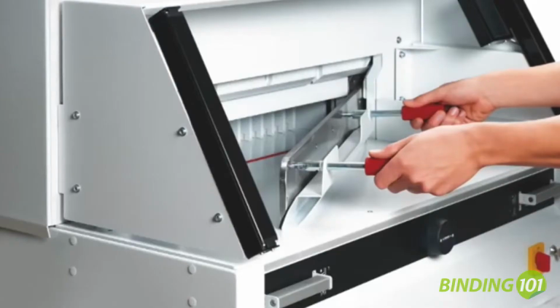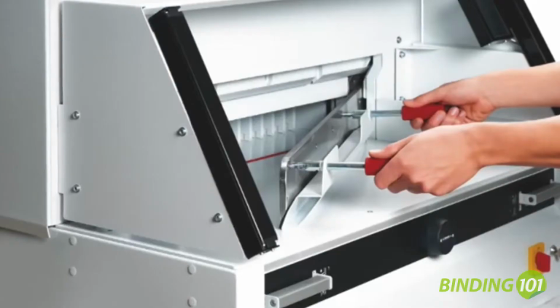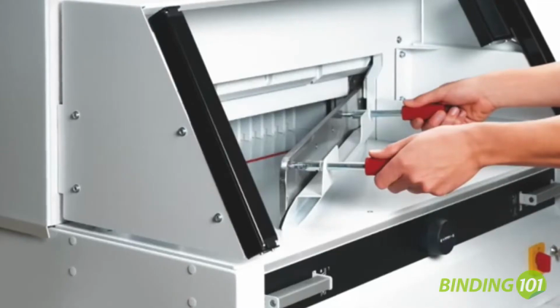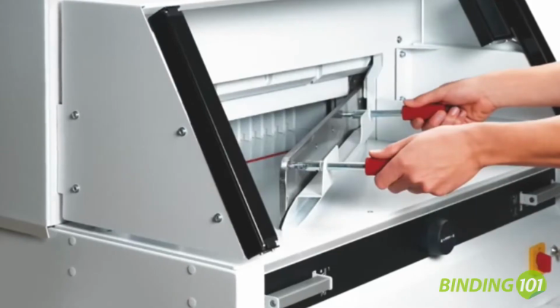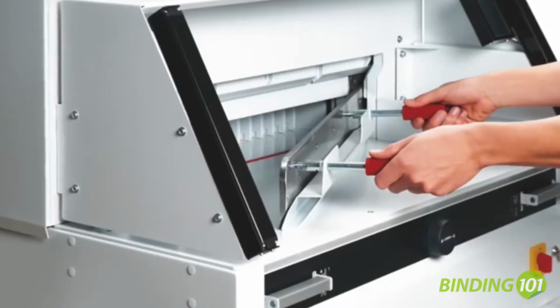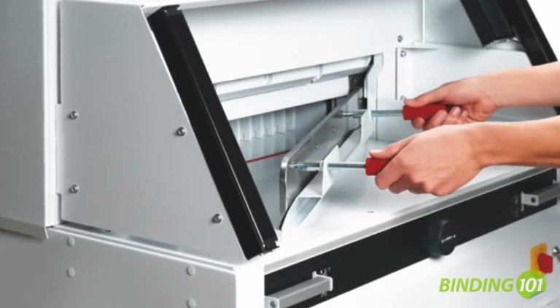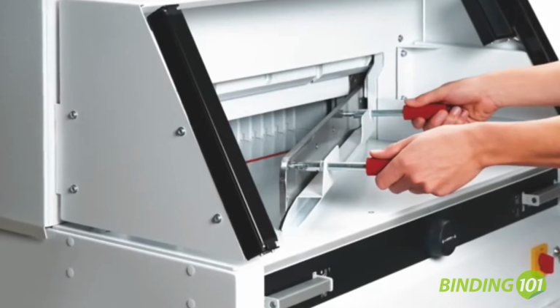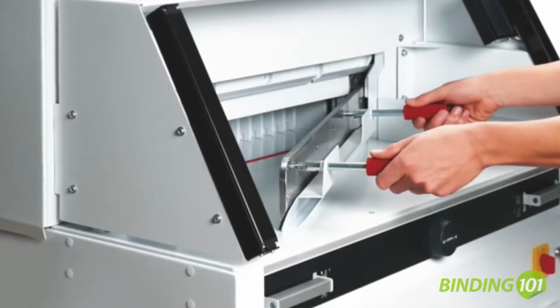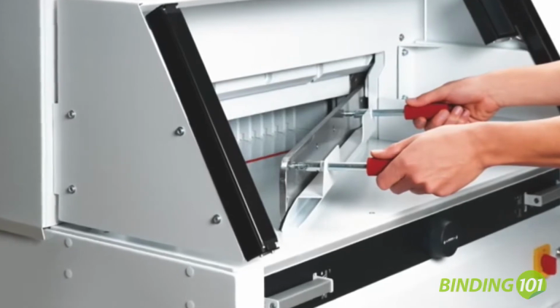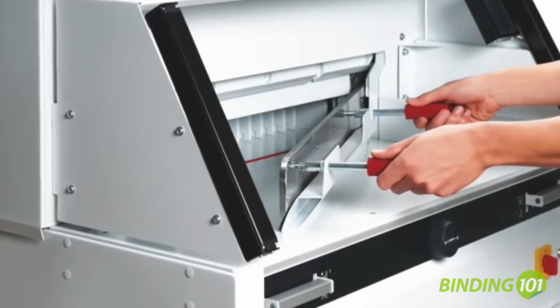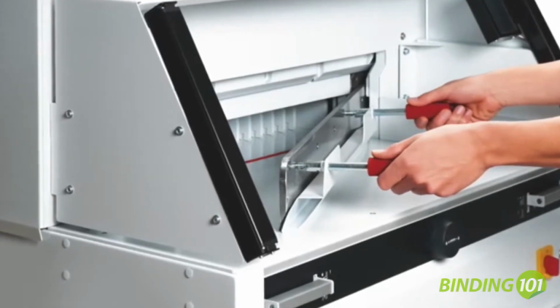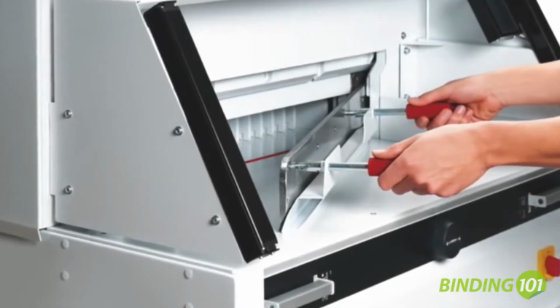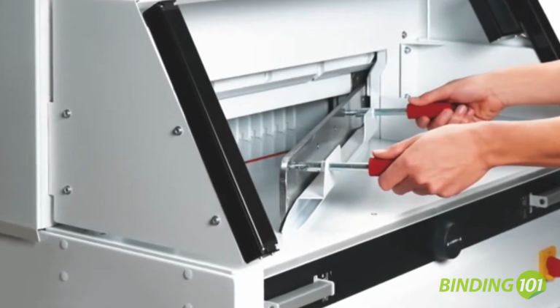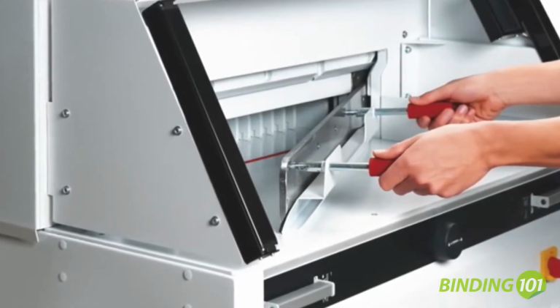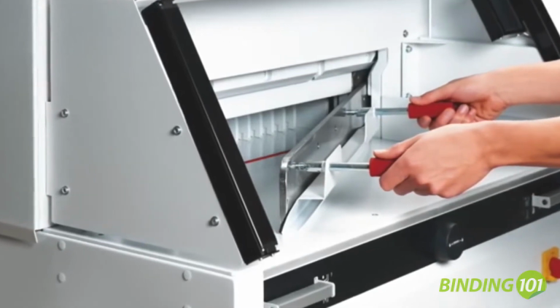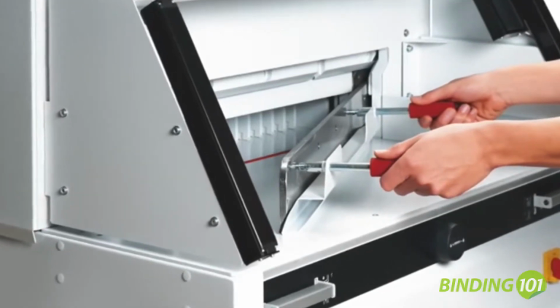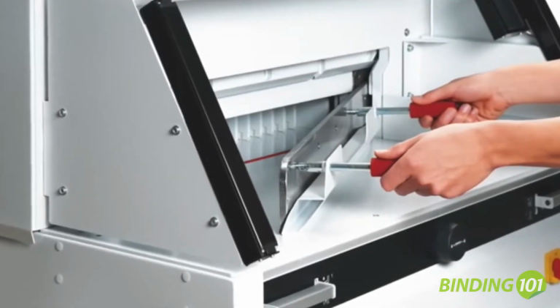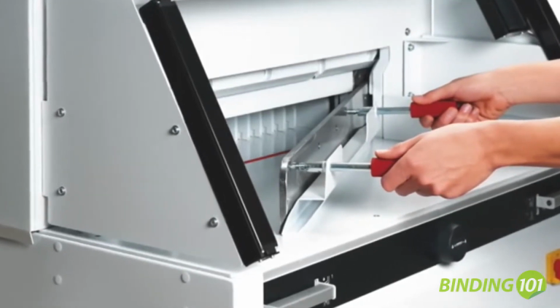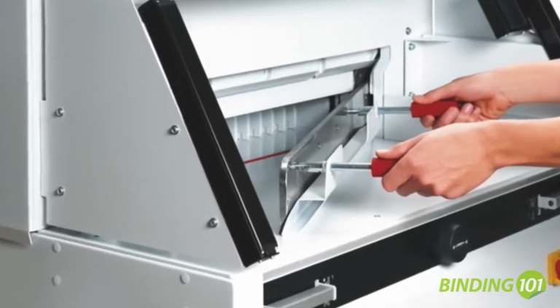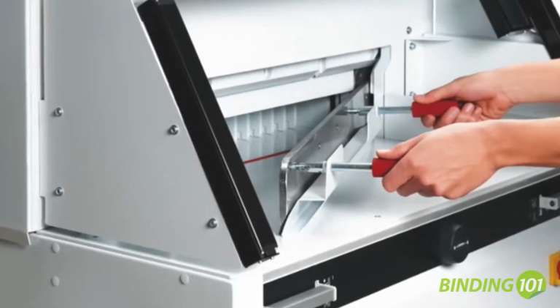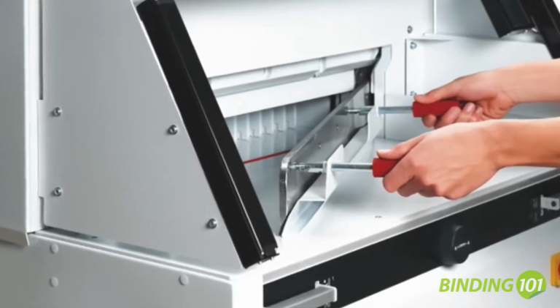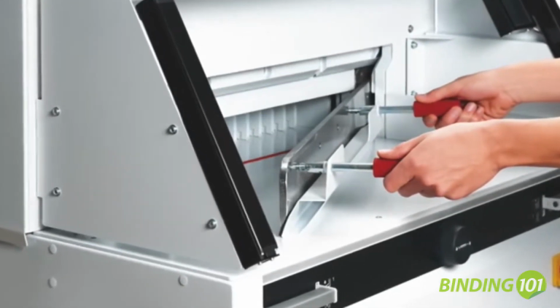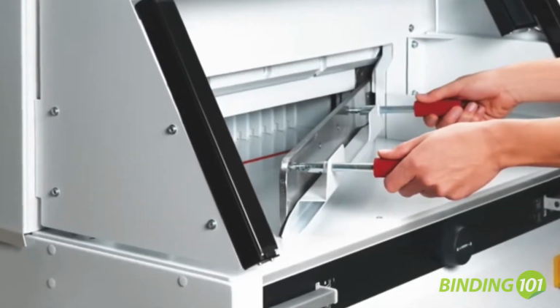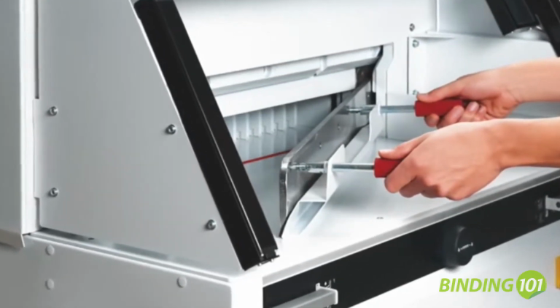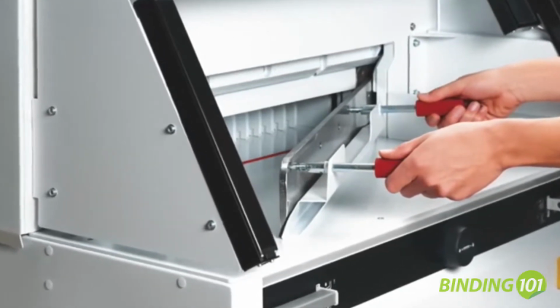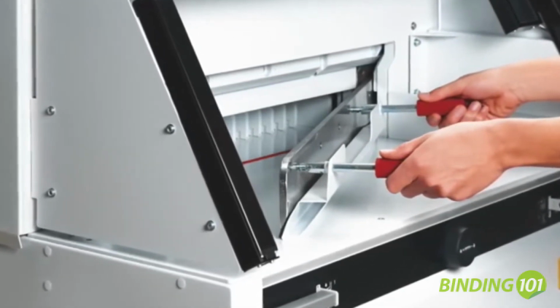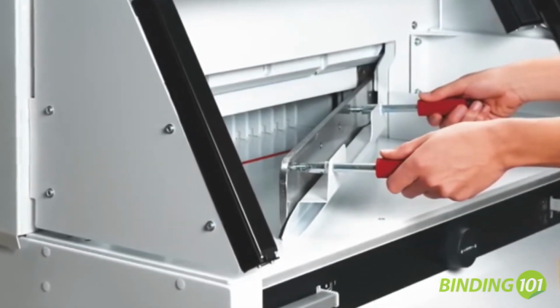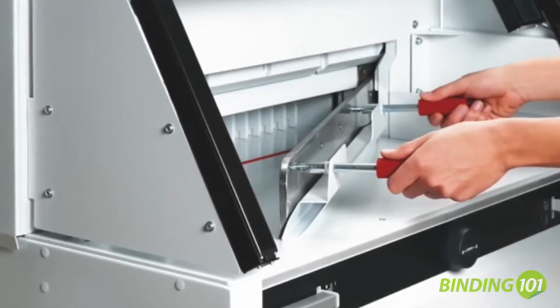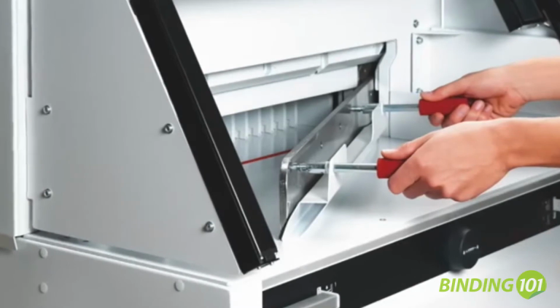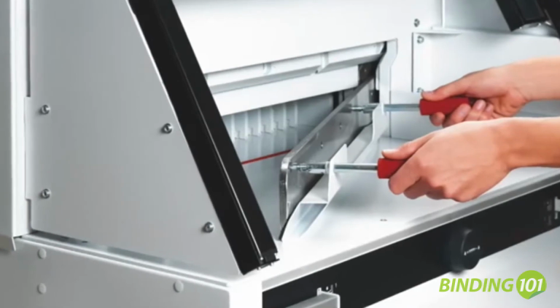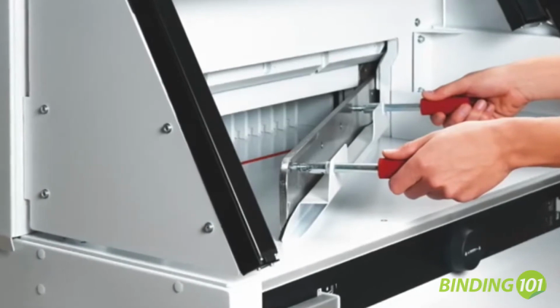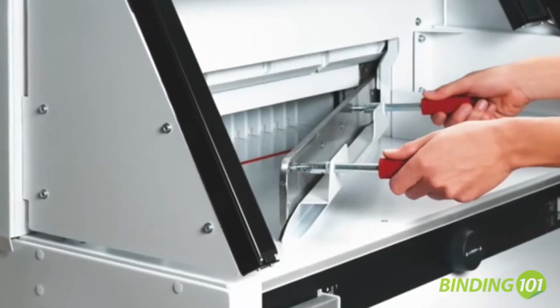Blade changes are made without removing machine covers. A handy blade changing device covers the cutting edge of the blade for added safety.